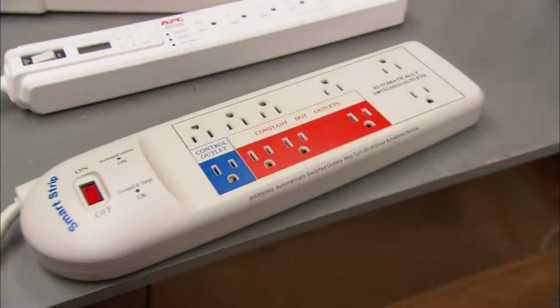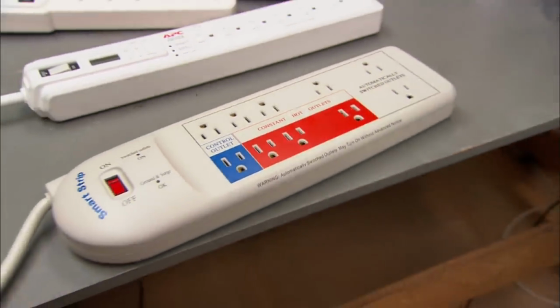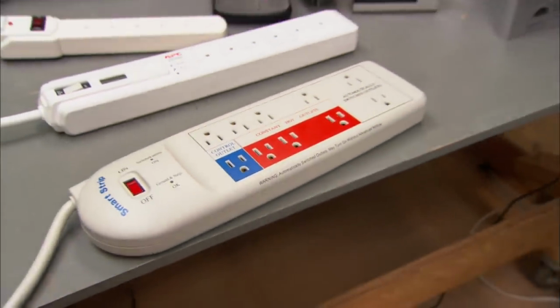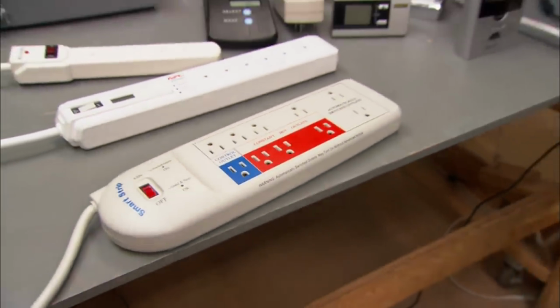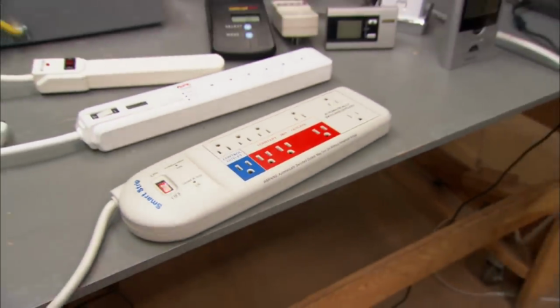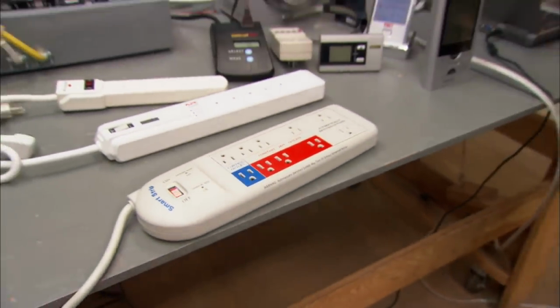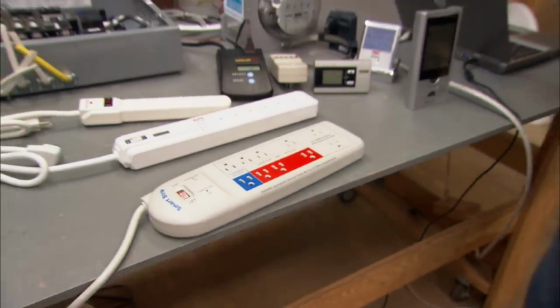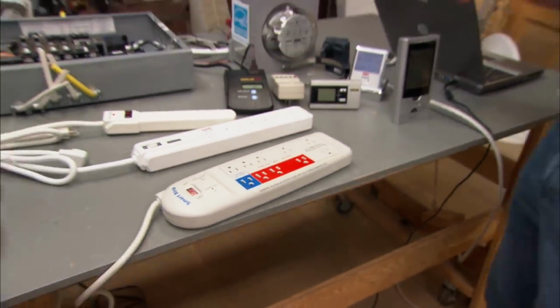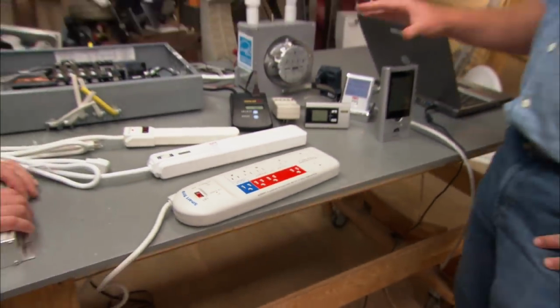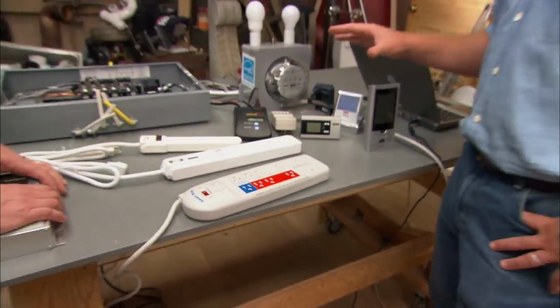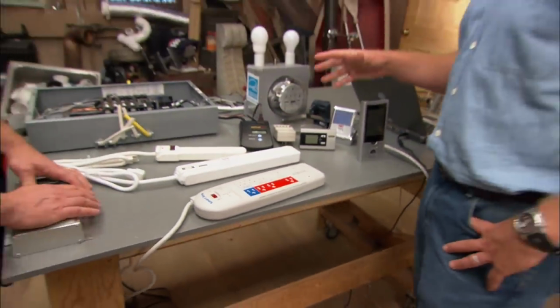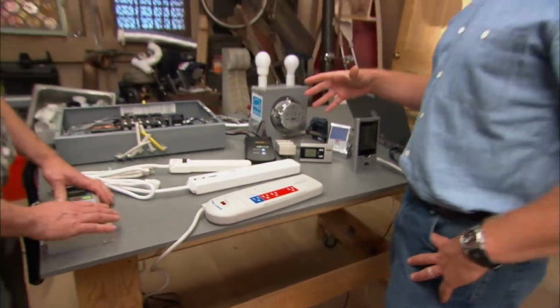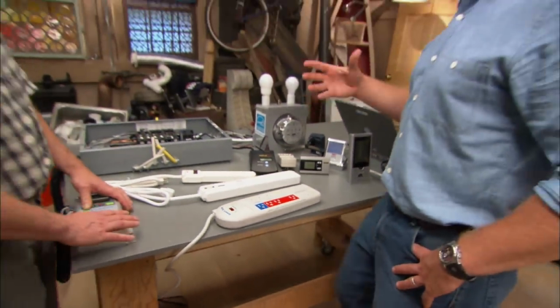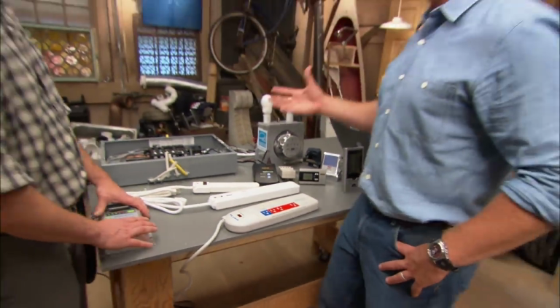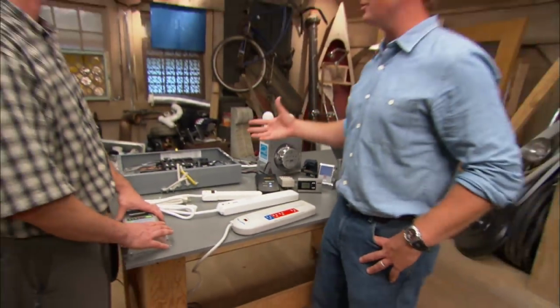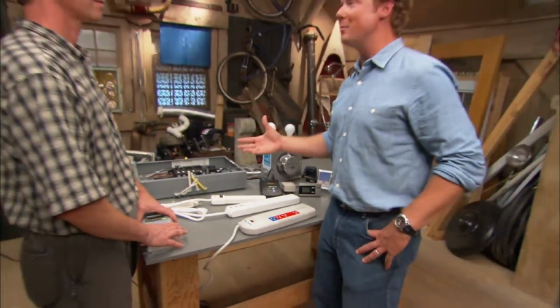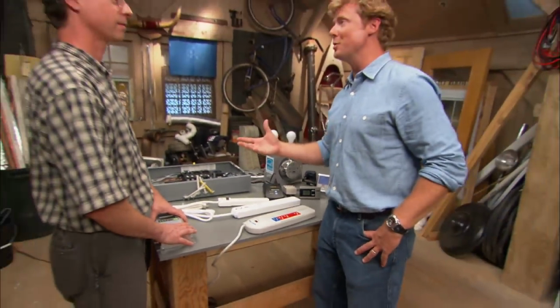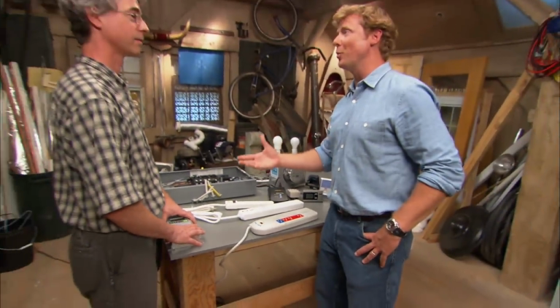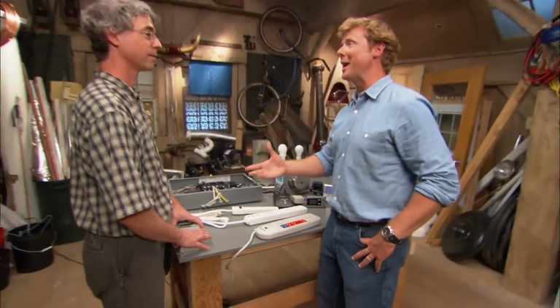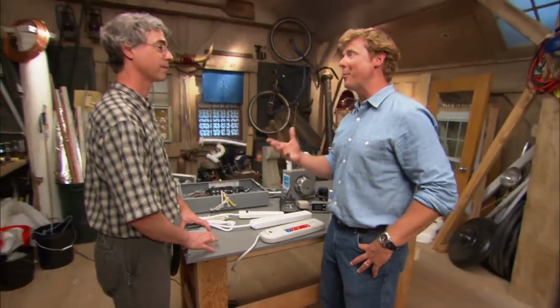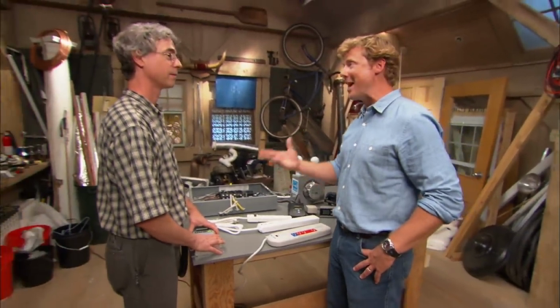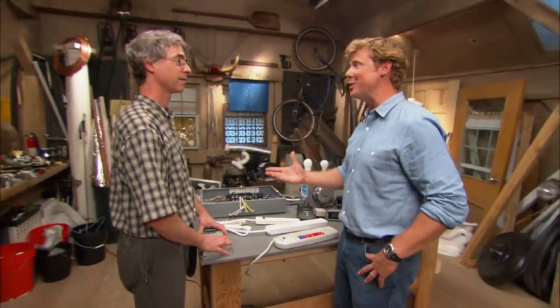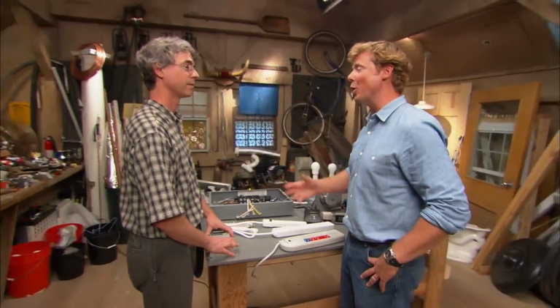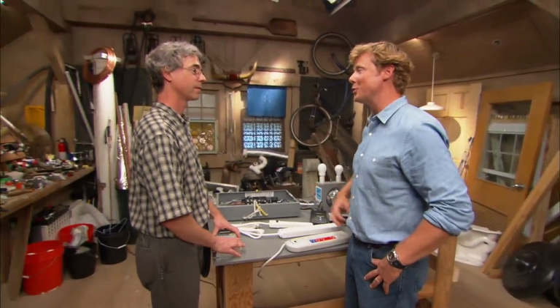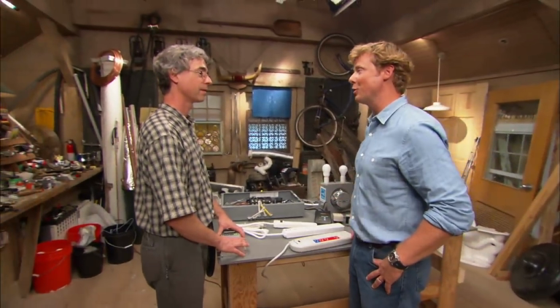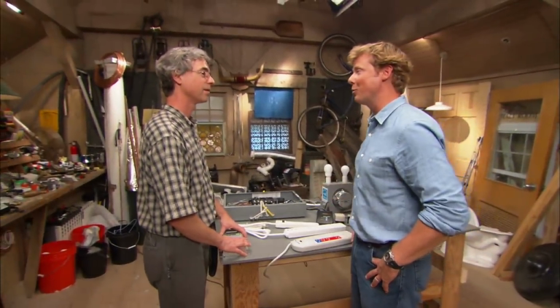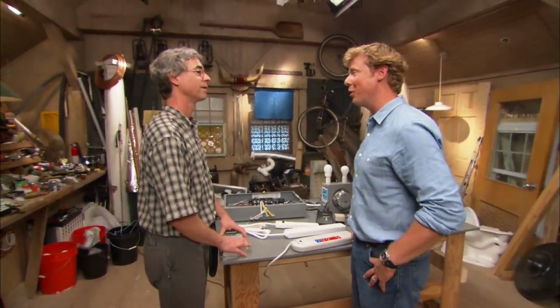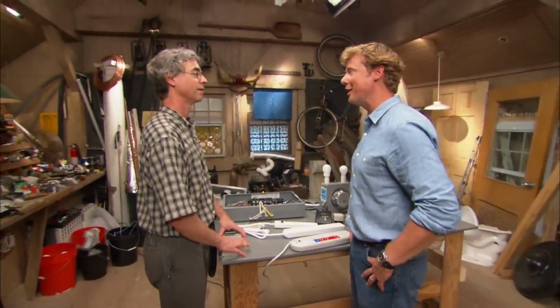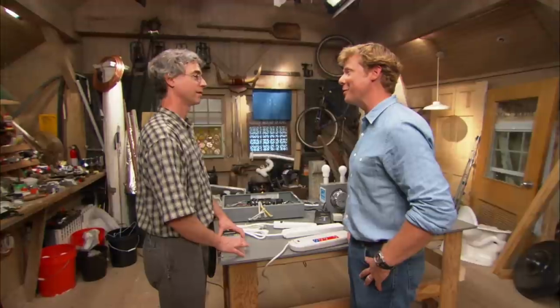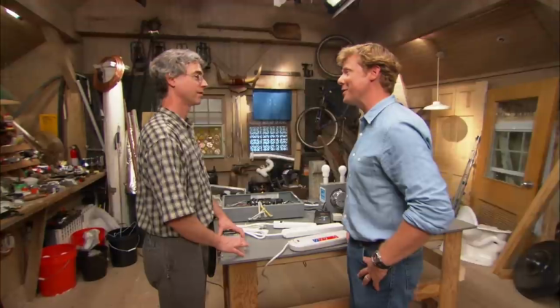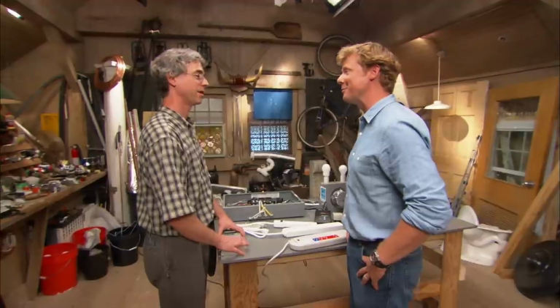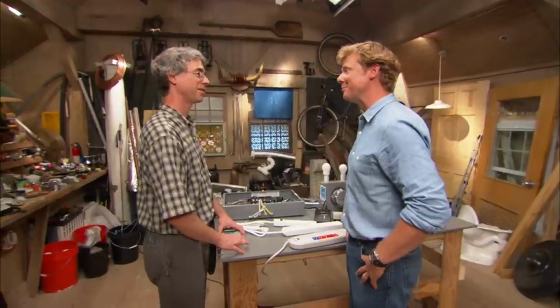Lots of good information on how to monitor and, most importantly, how to manage our electrical load. Paul, thank you very much. Thank you.